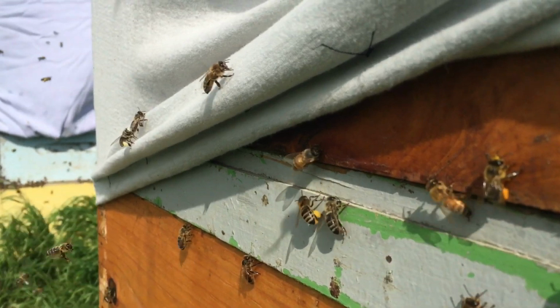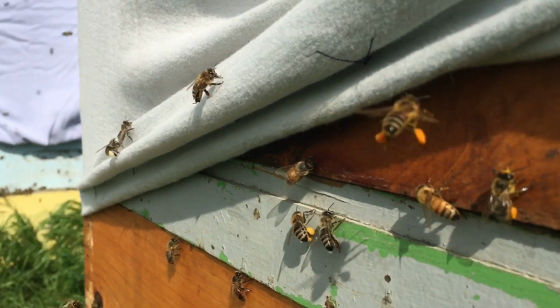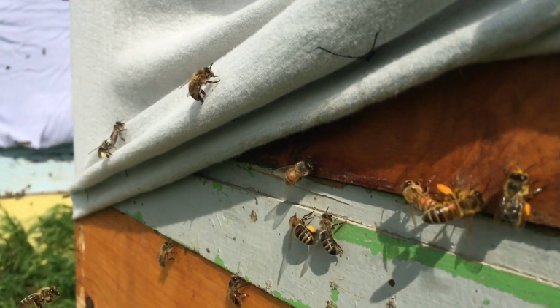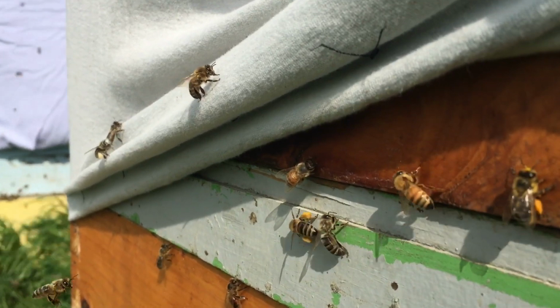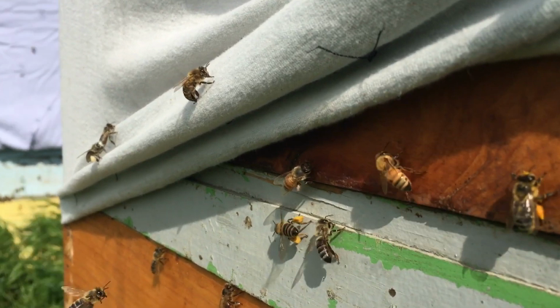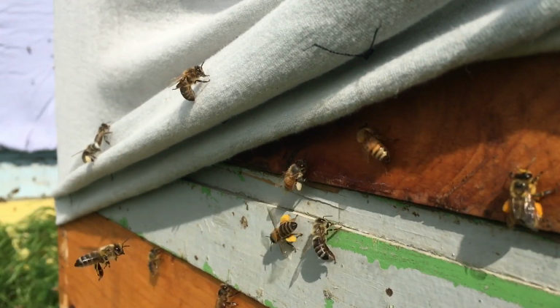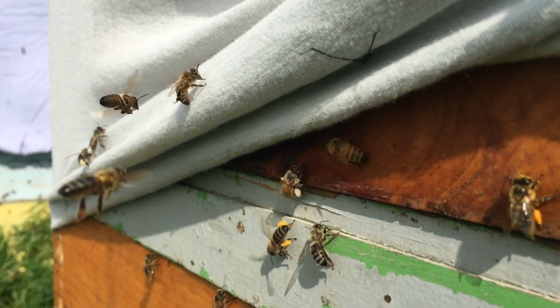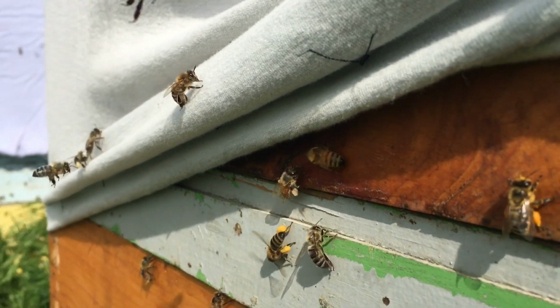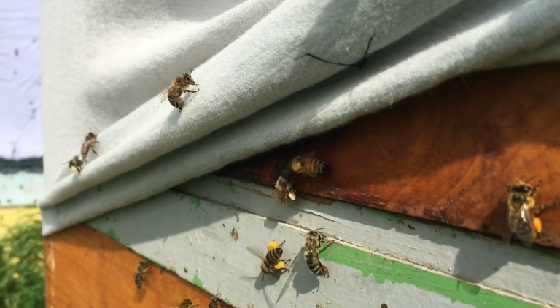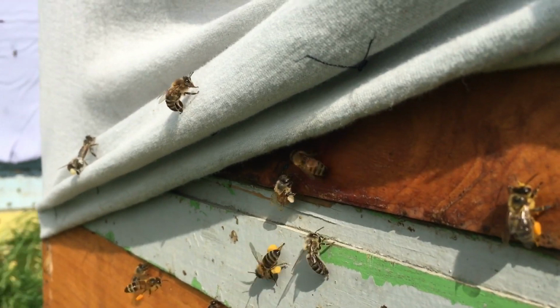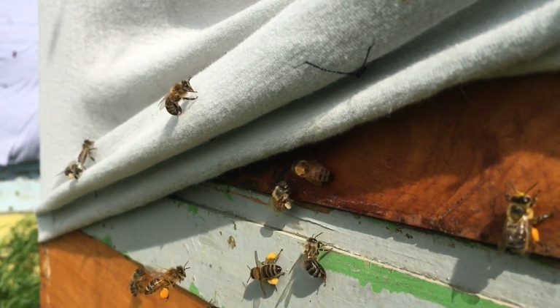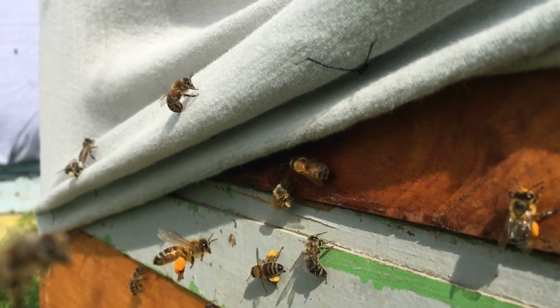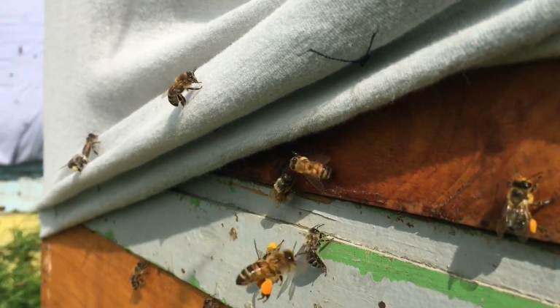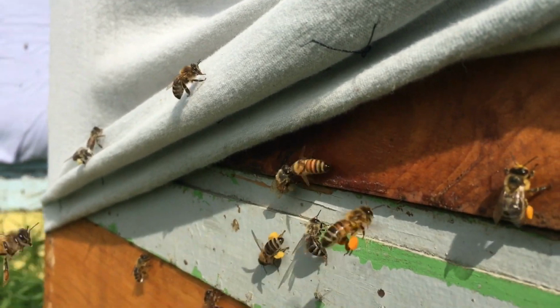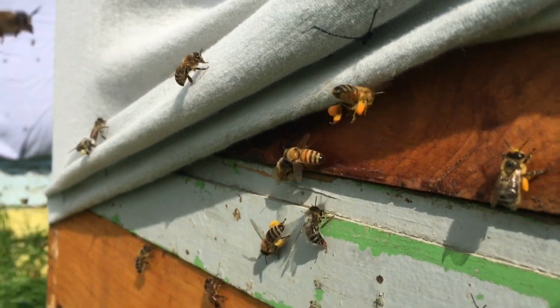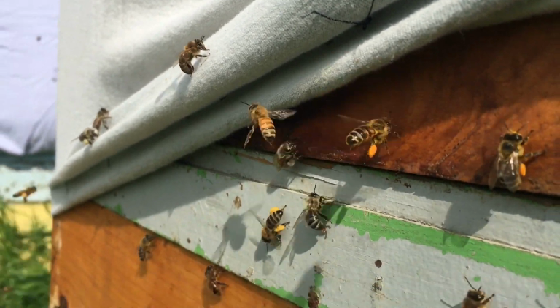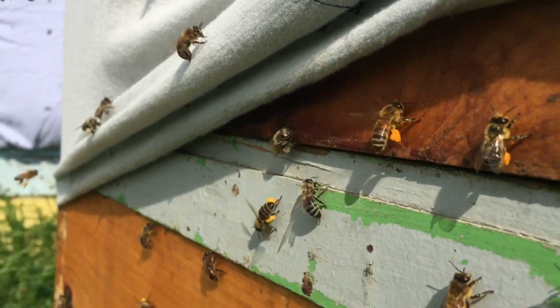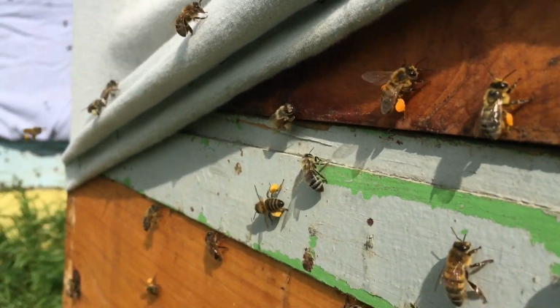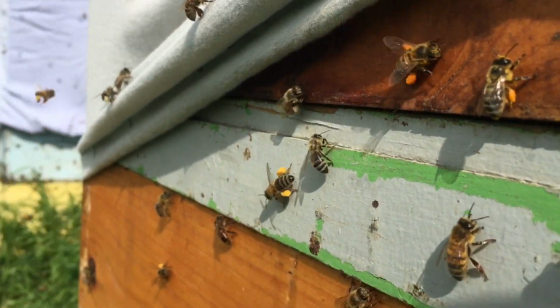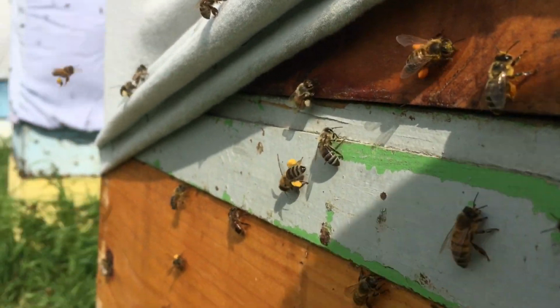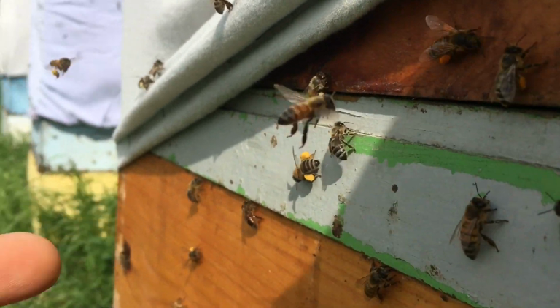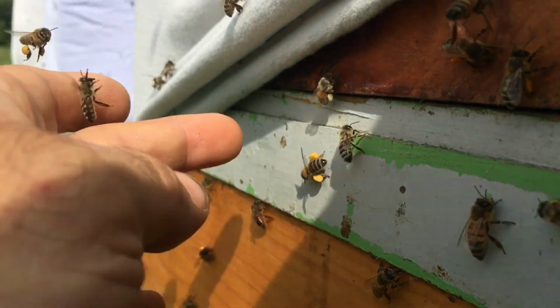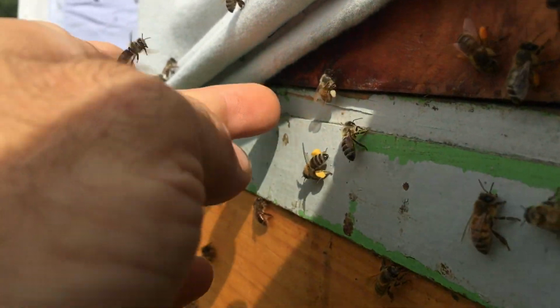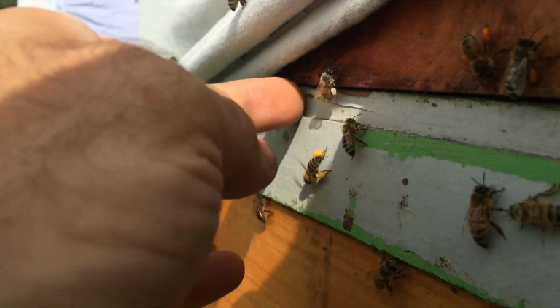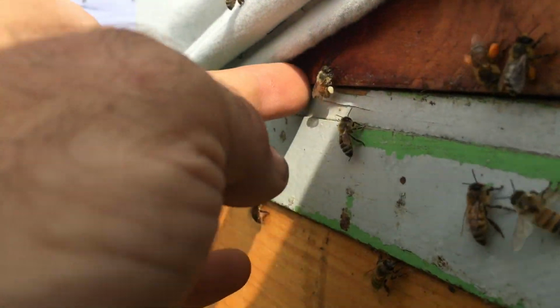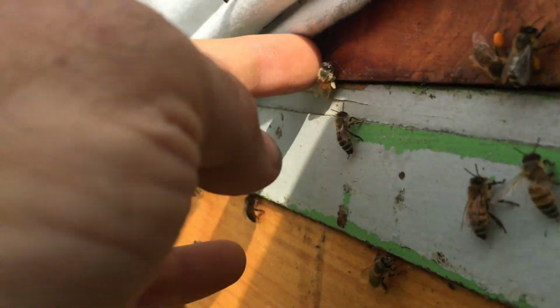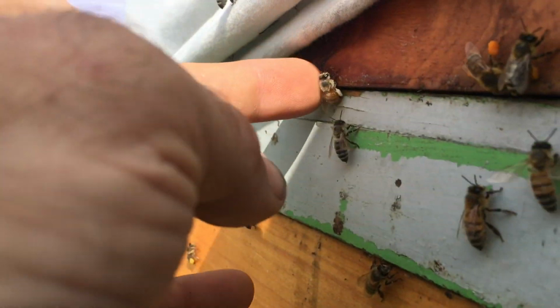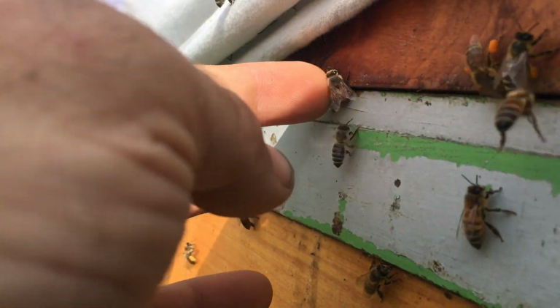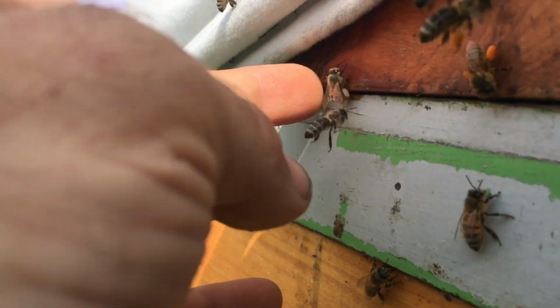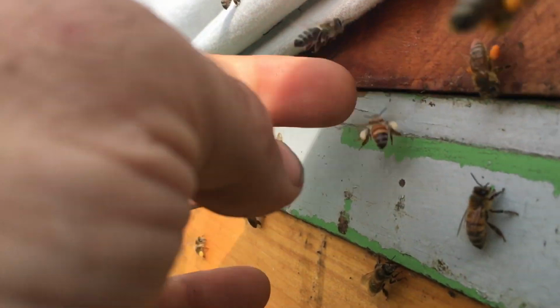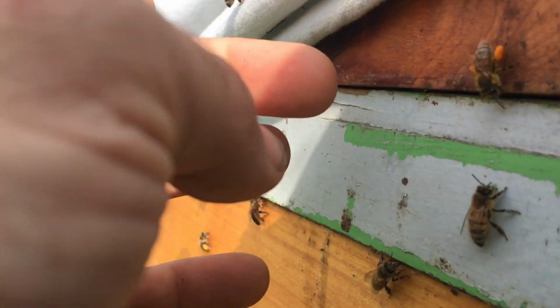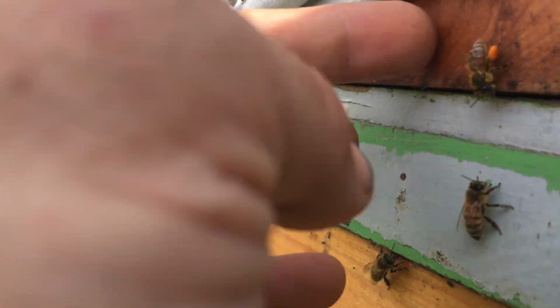You can see the pollen coming in — different colors, all different colors.